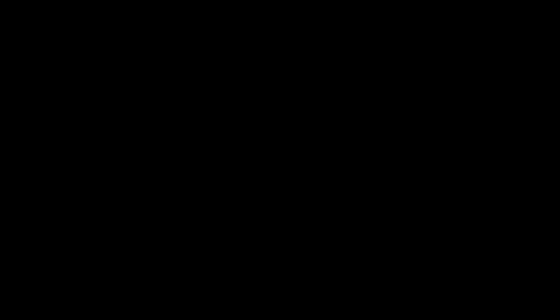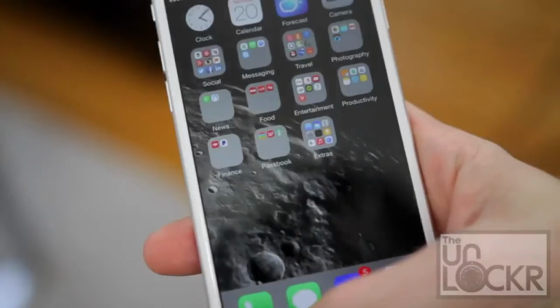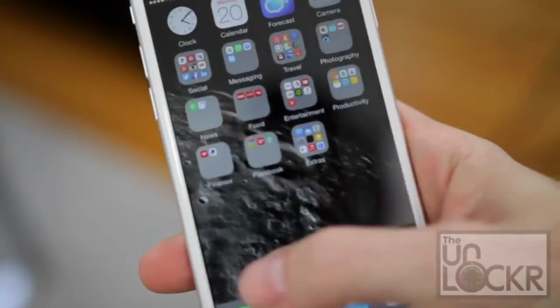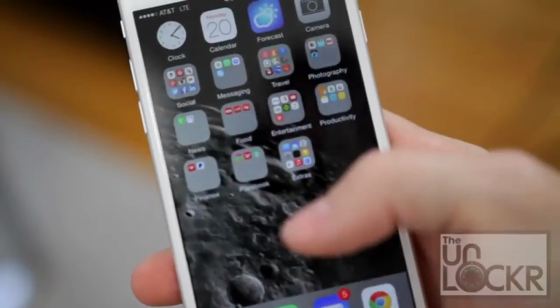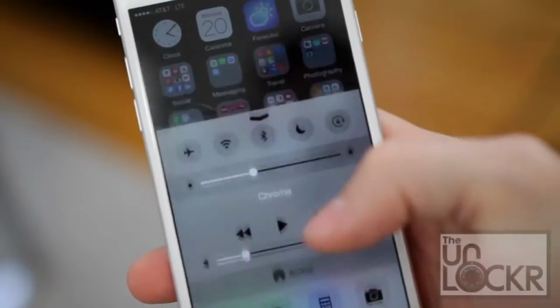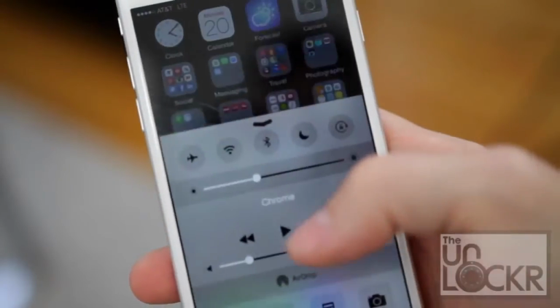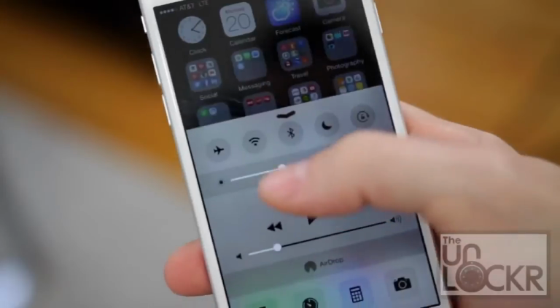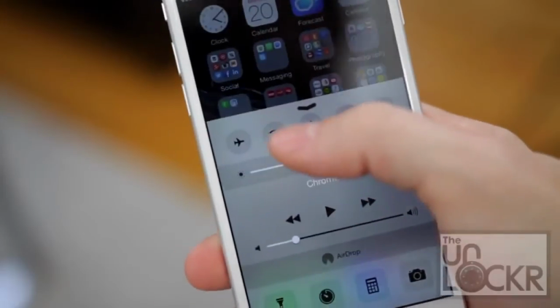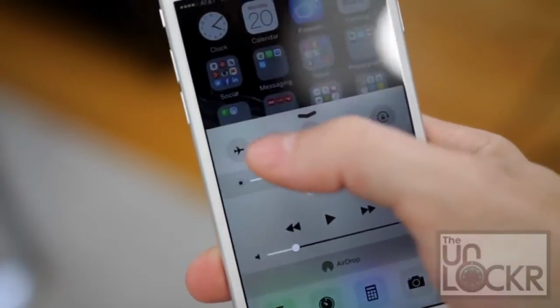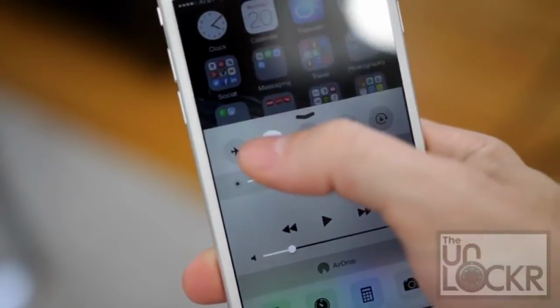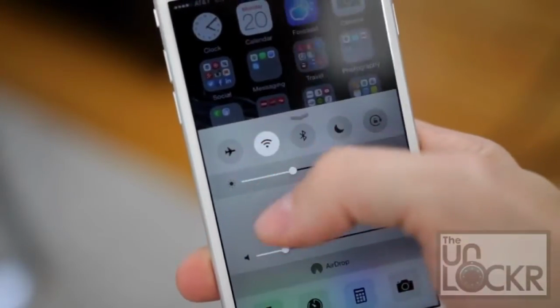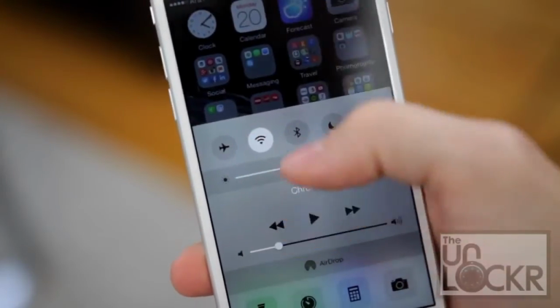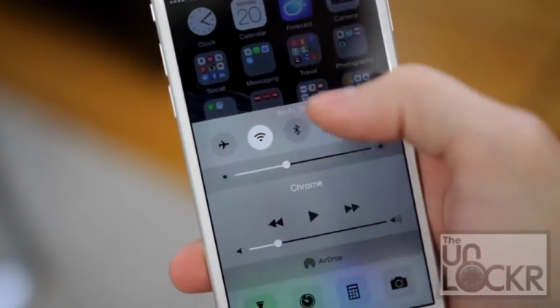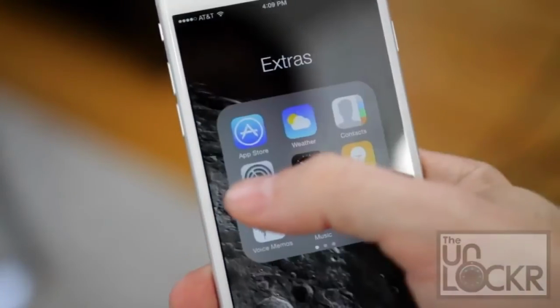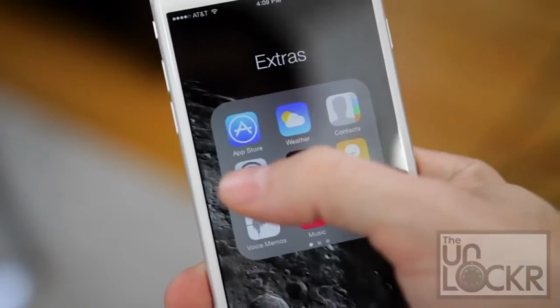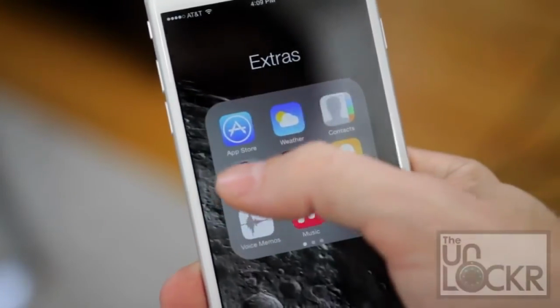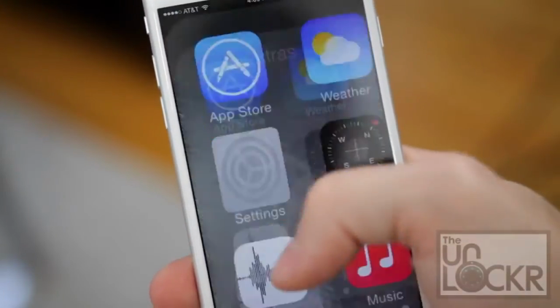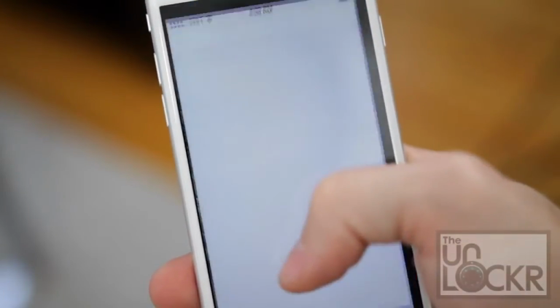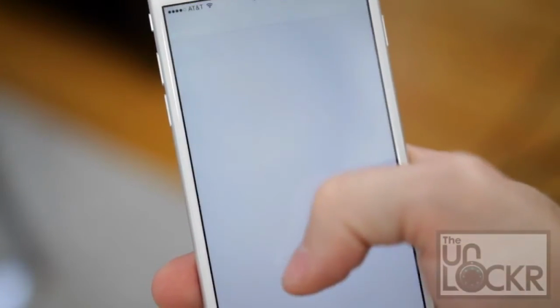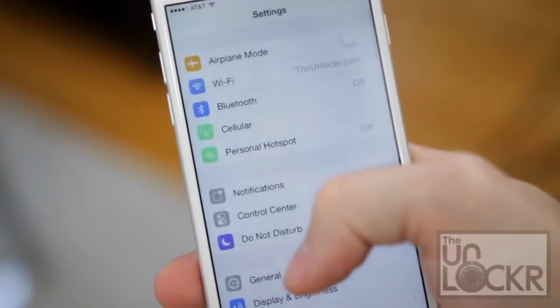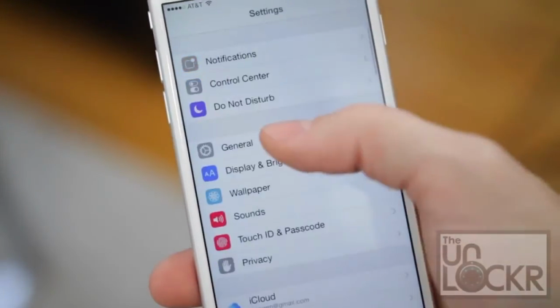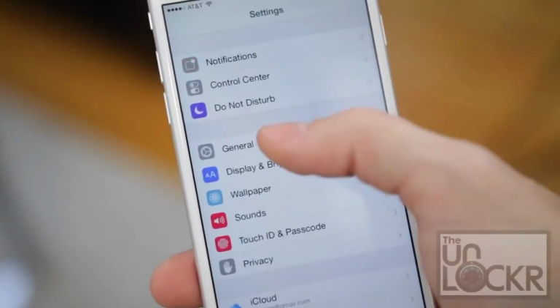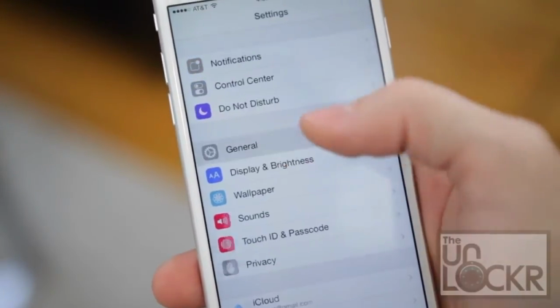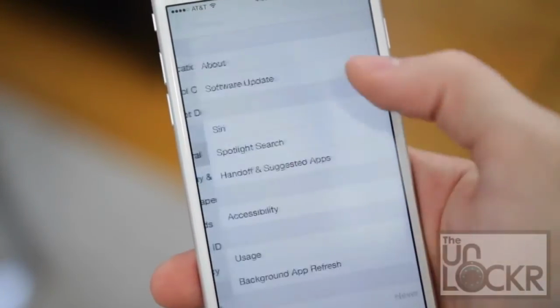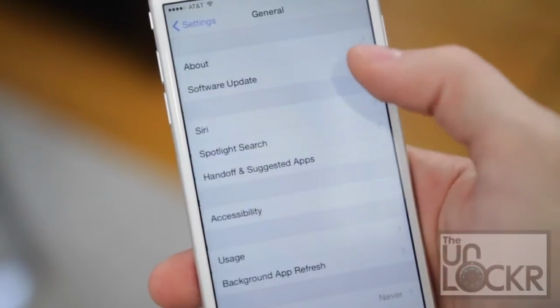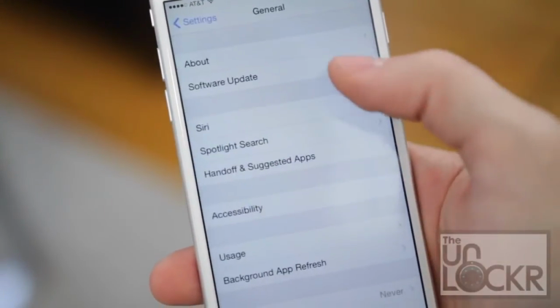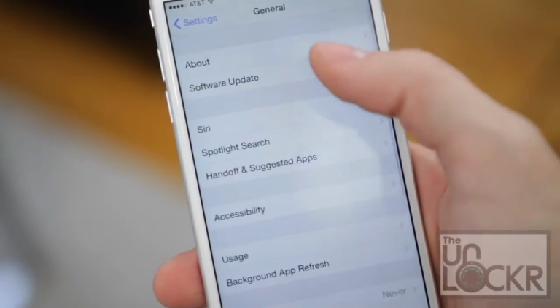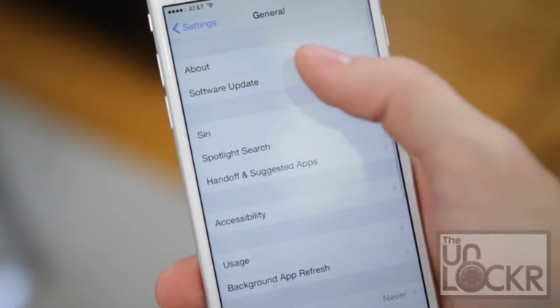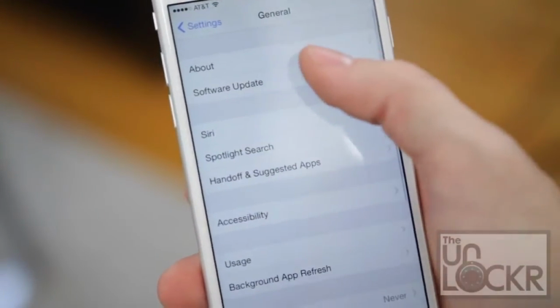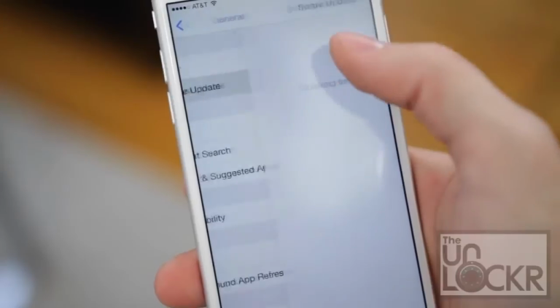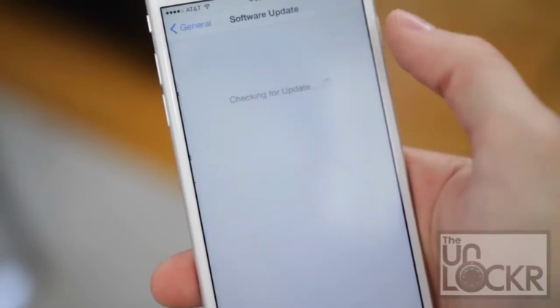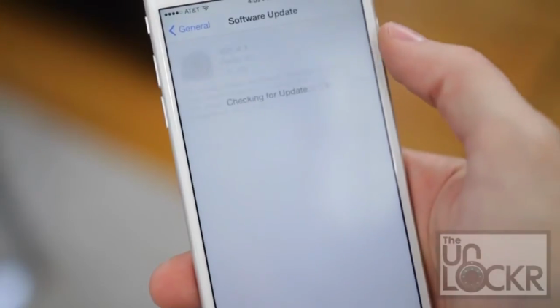To use Apple Pay, first you need to connect your device to Wi-Fi, head to Settings, General, Software Update, and install iOS 8.1.